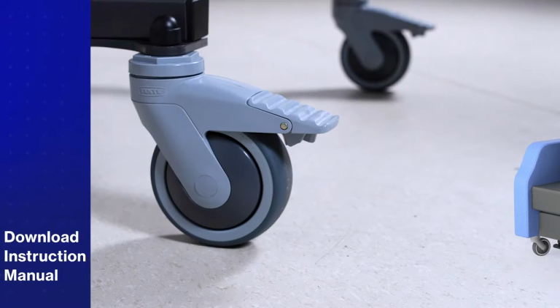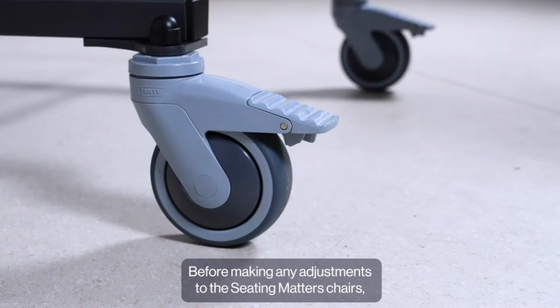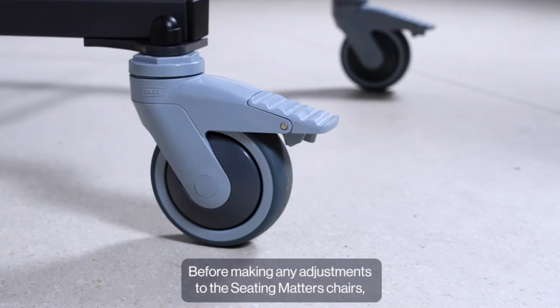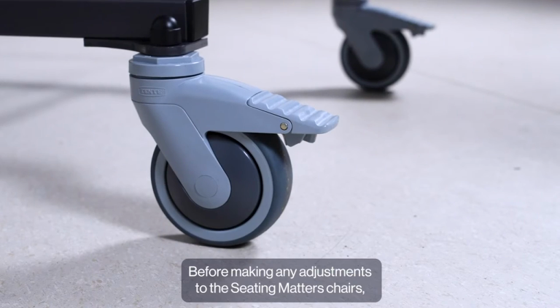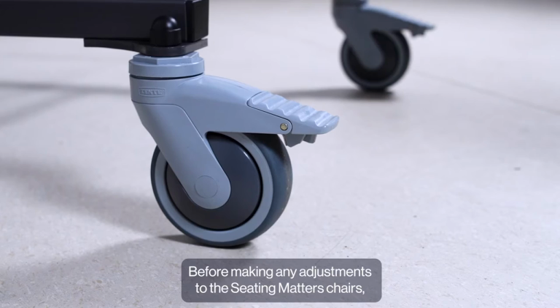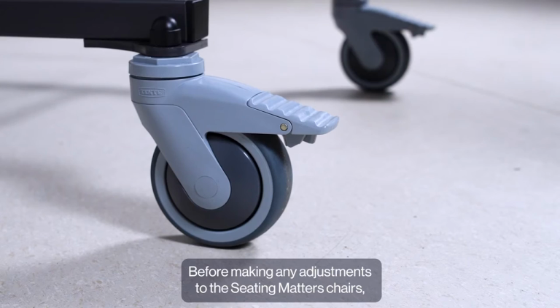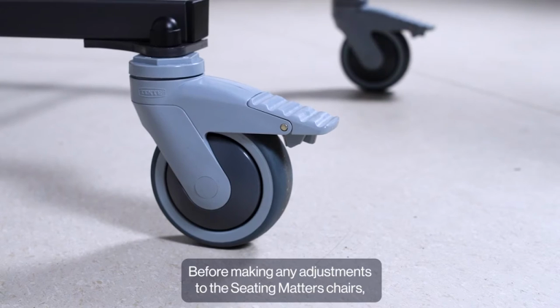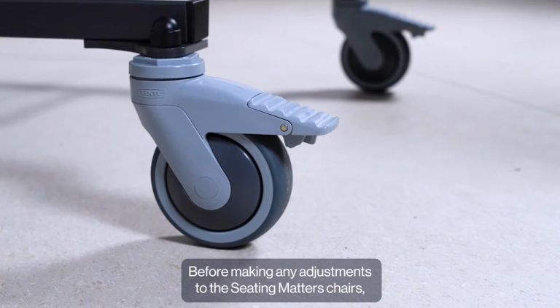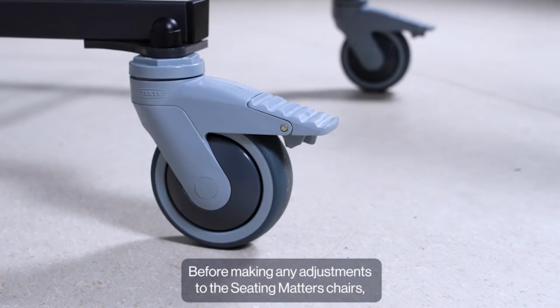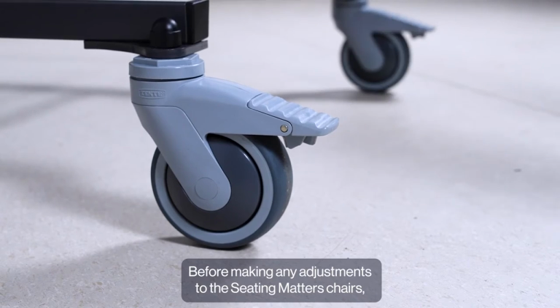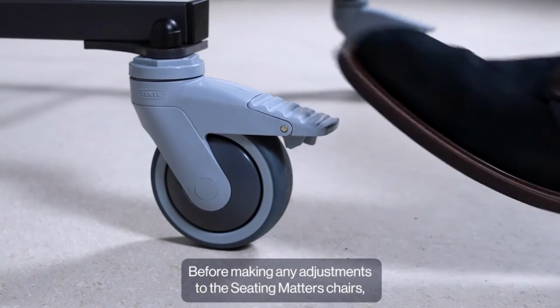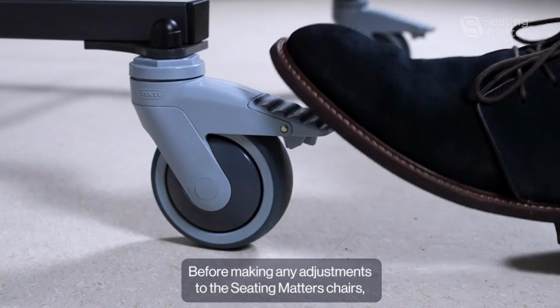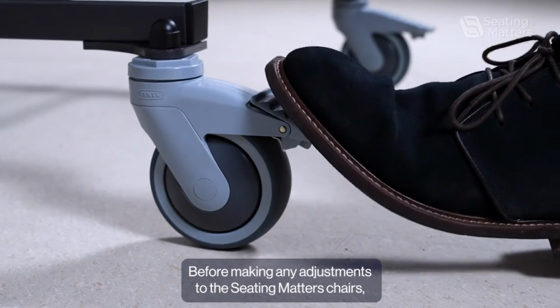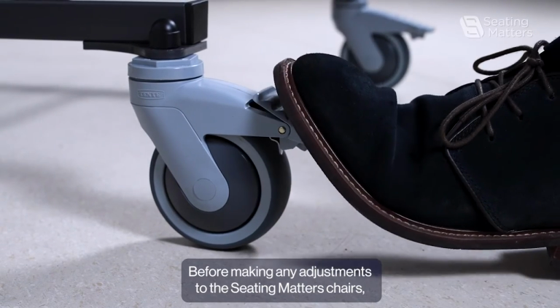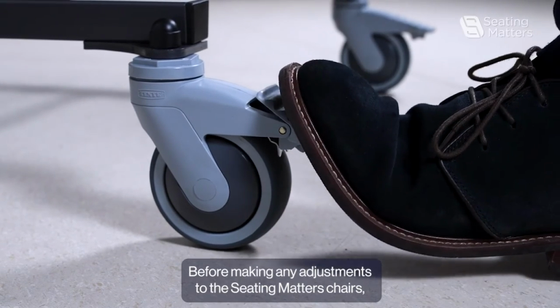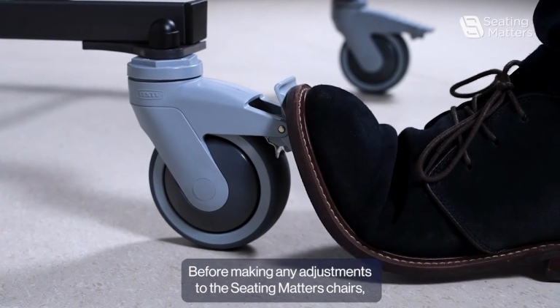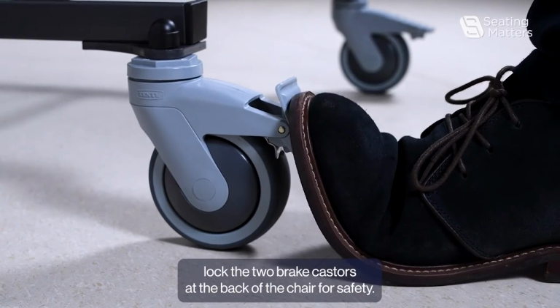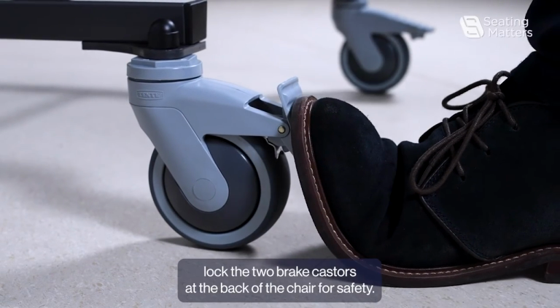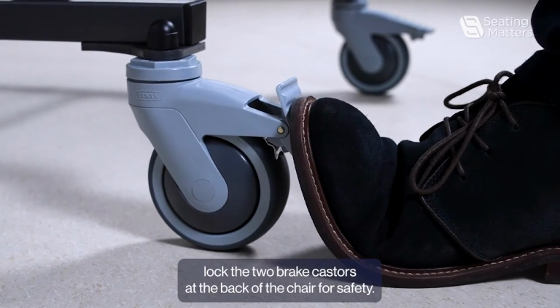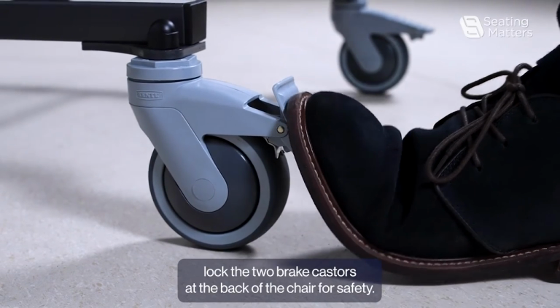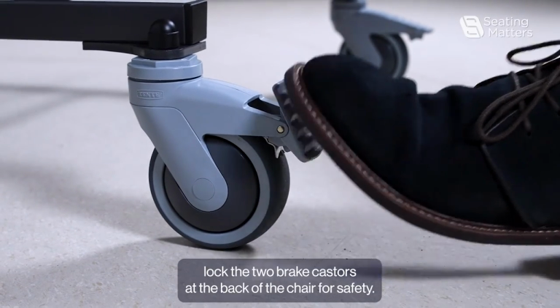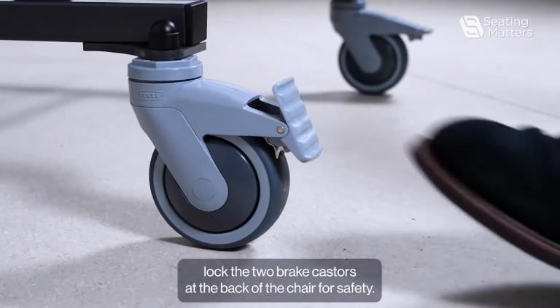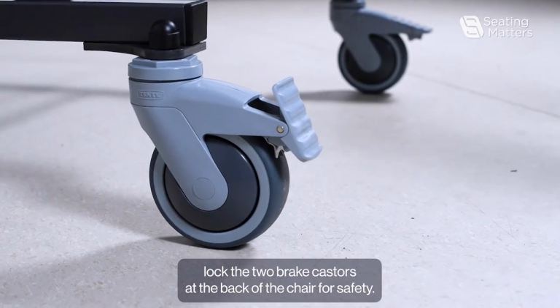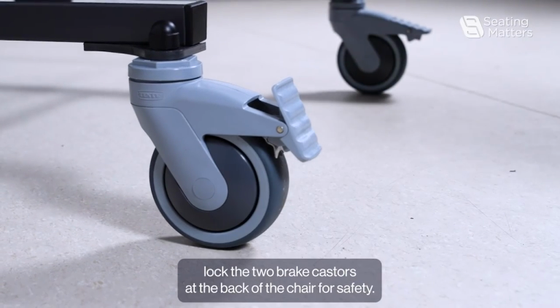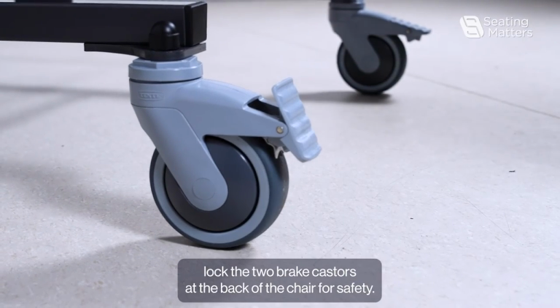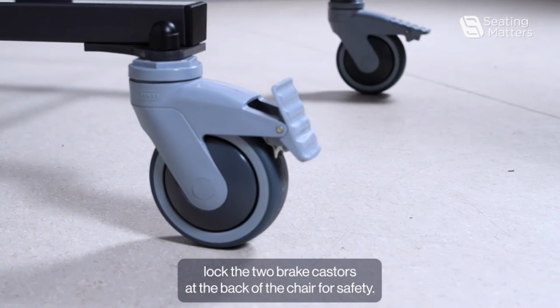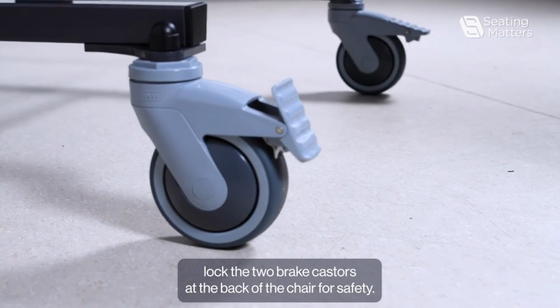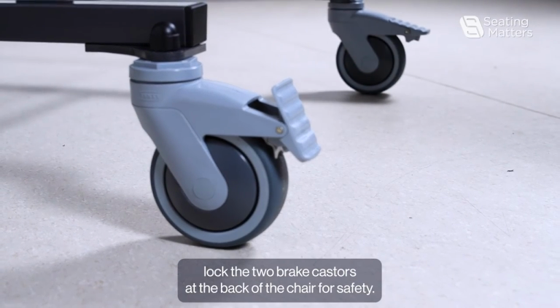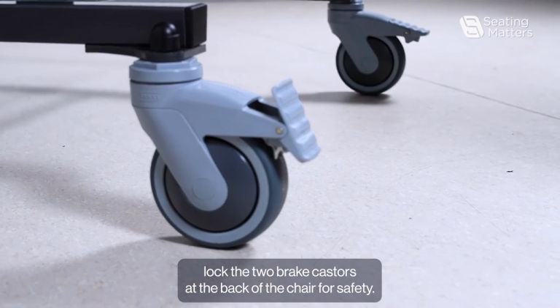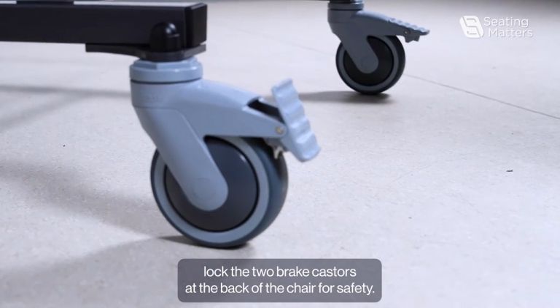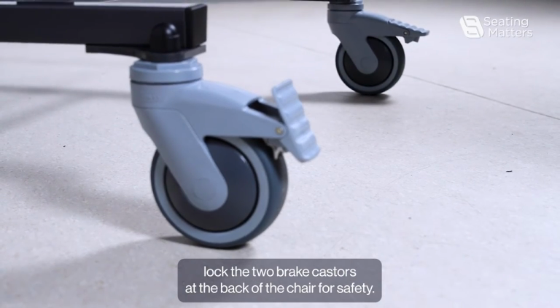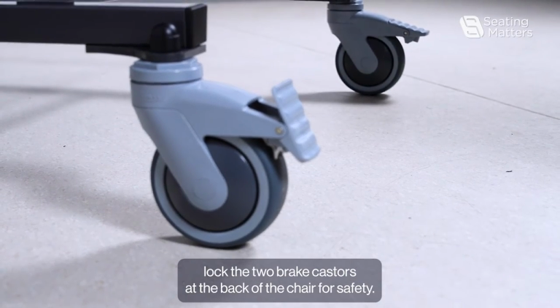Before making any adjustments to the Seatmaster chair, lock the two brake casters at the back of the chair for safety.